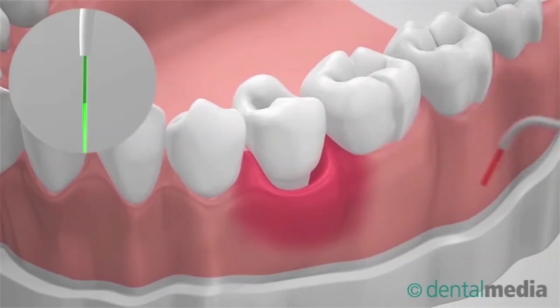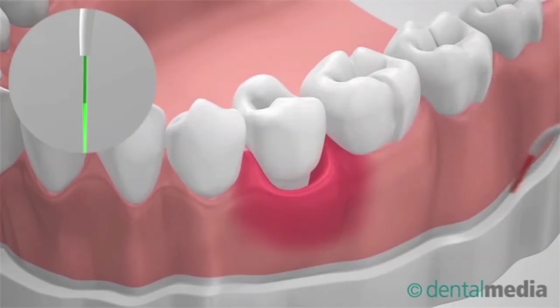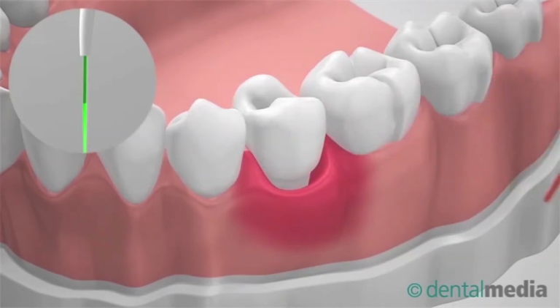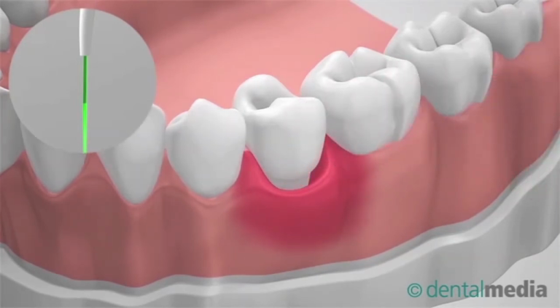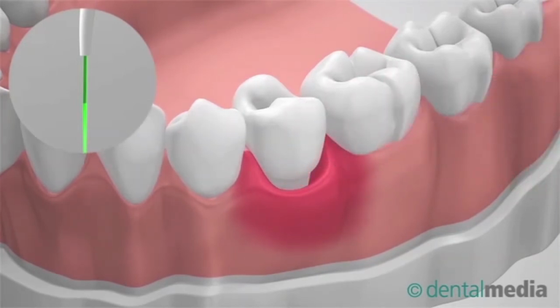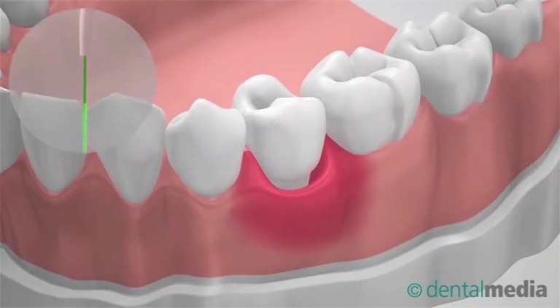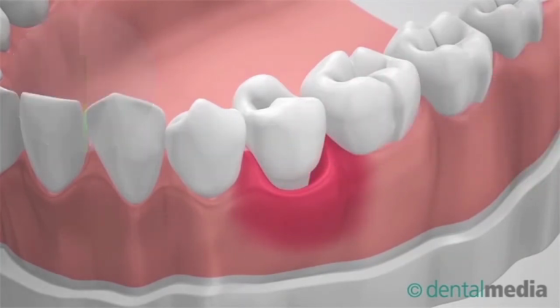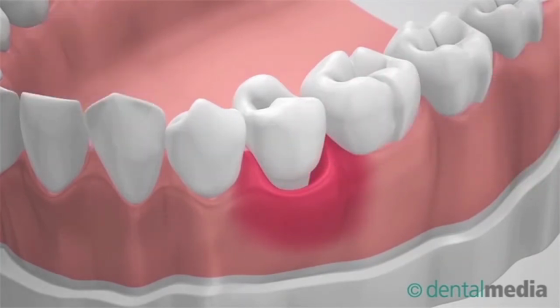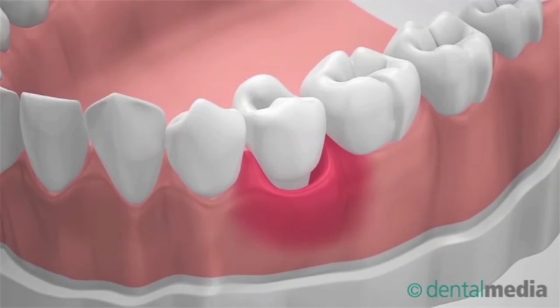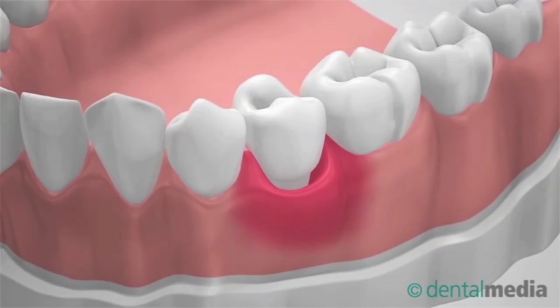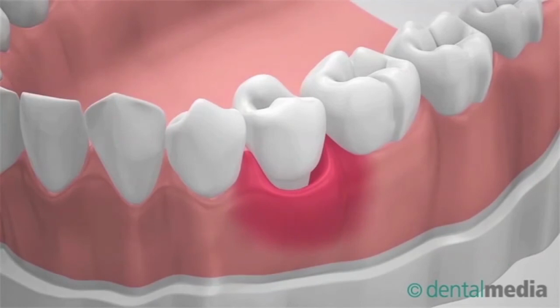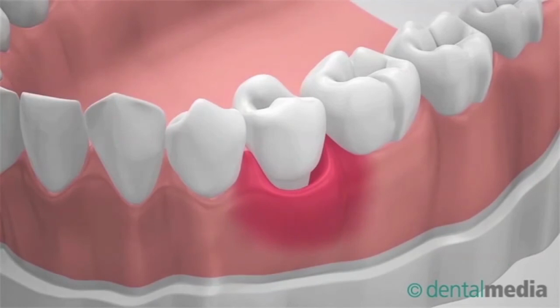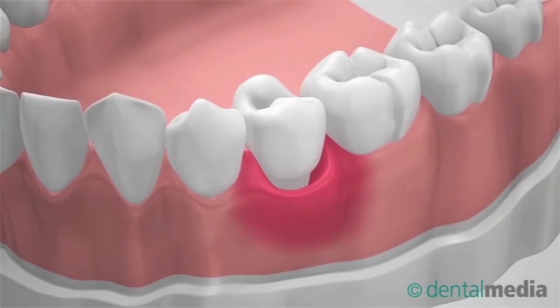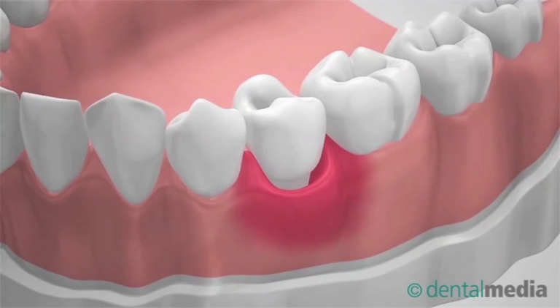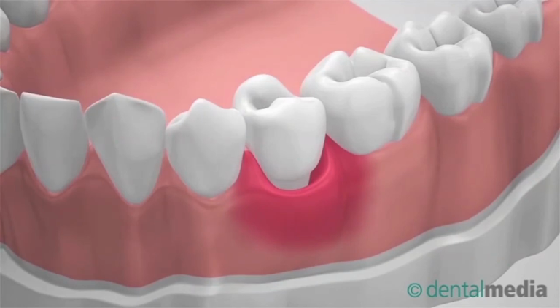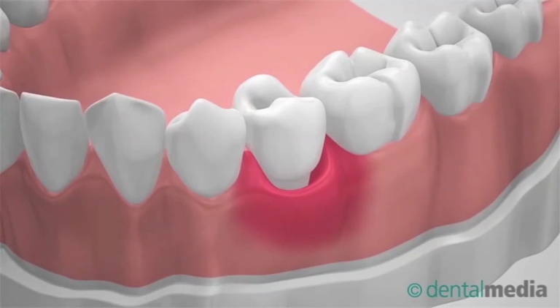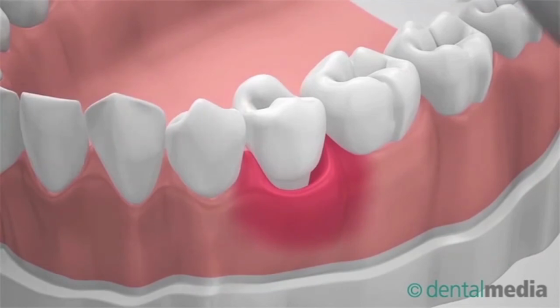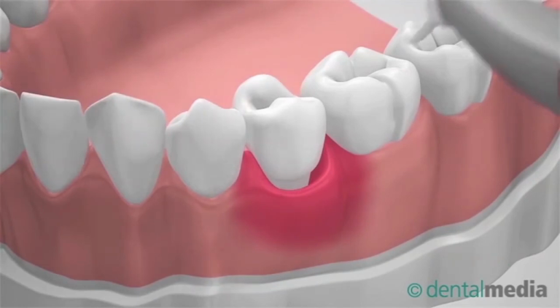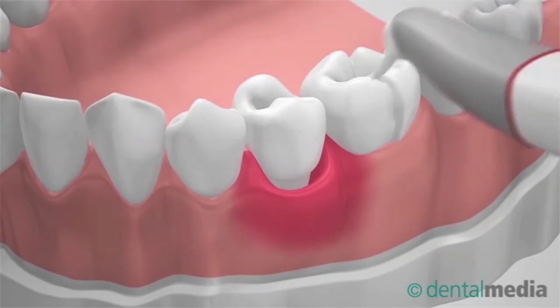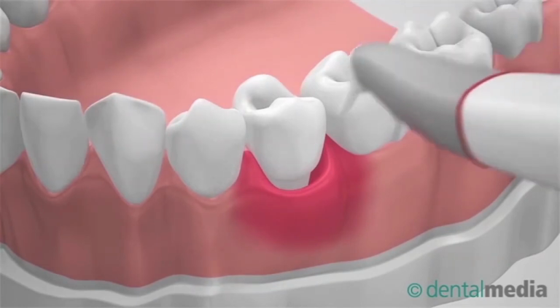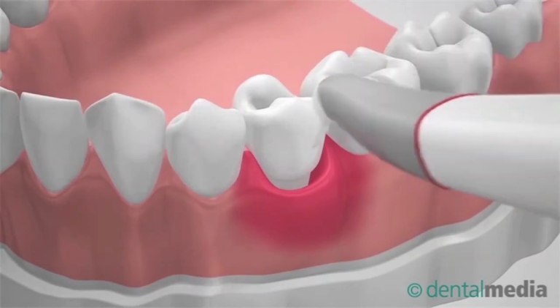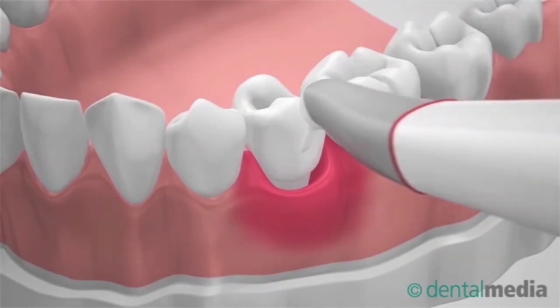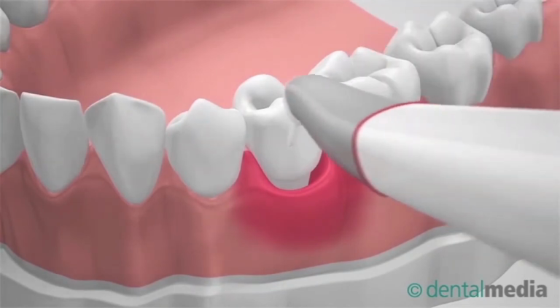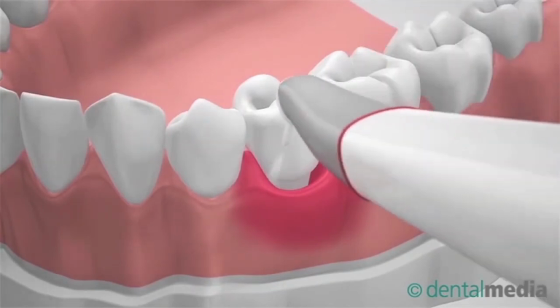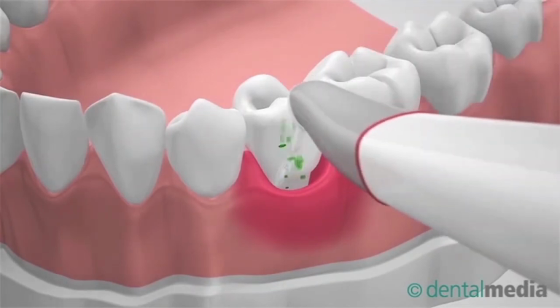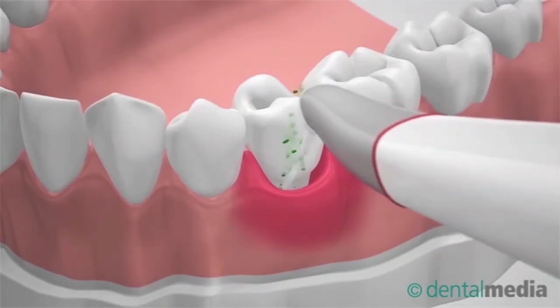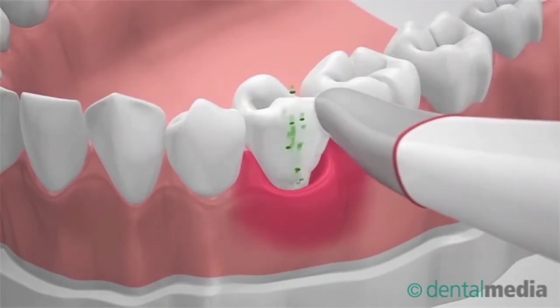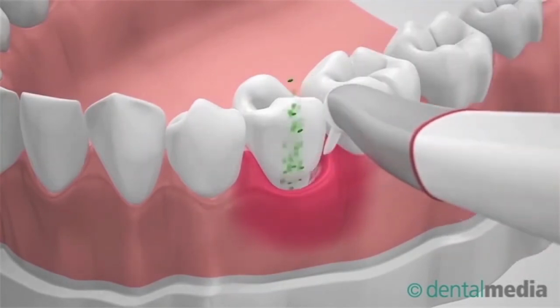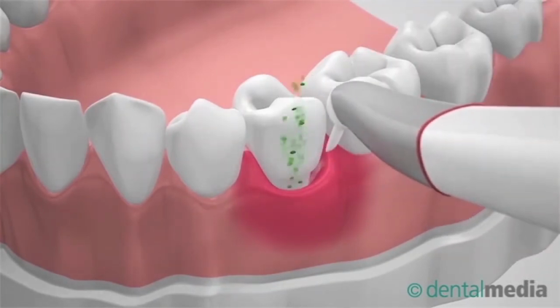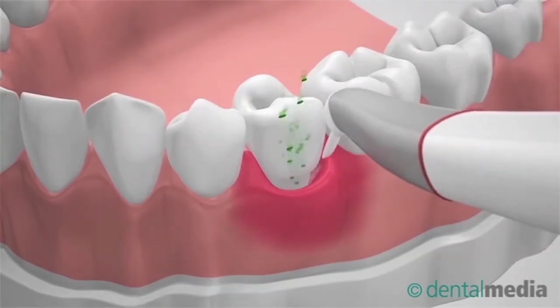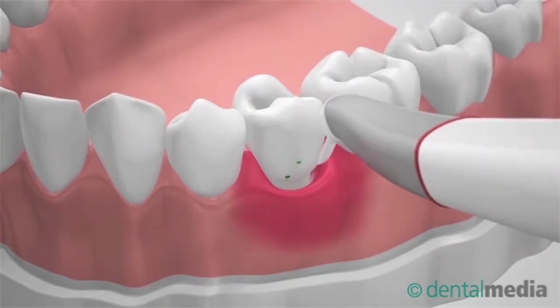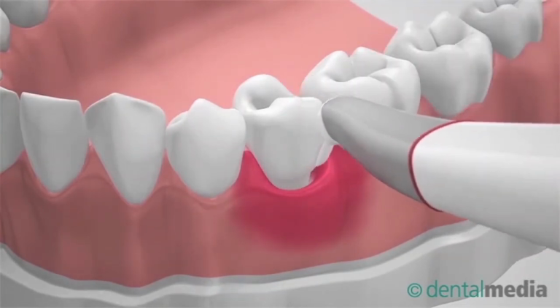As a final step, cleaning of the remaining deposits marks the completion of the Immundo session.